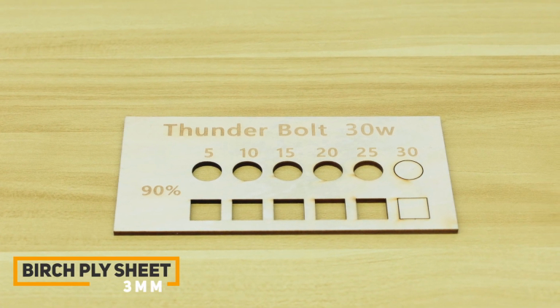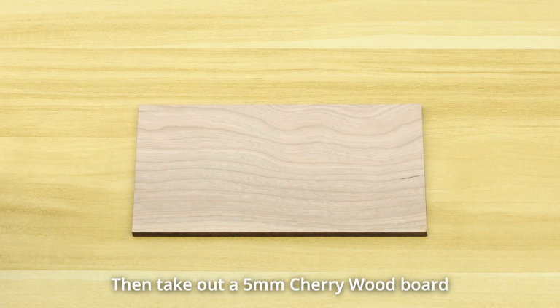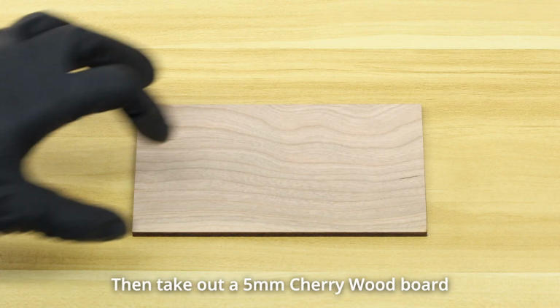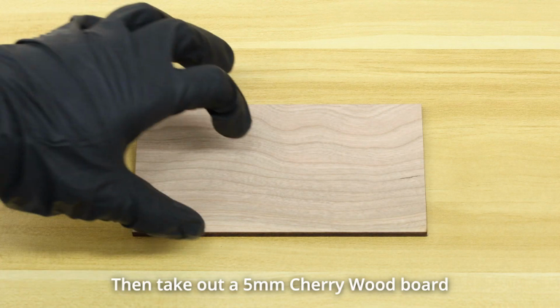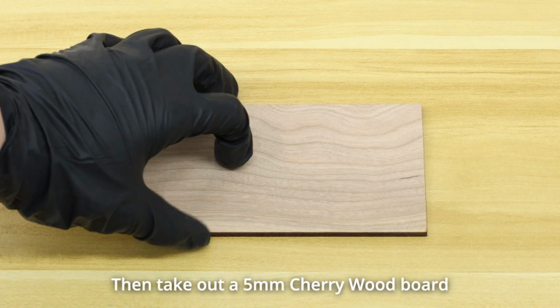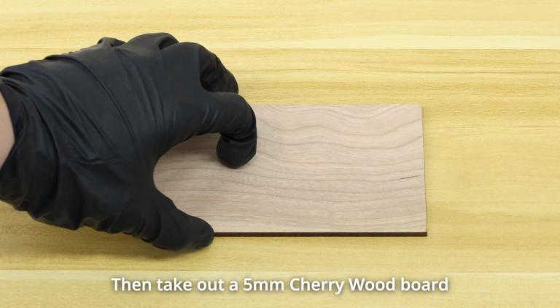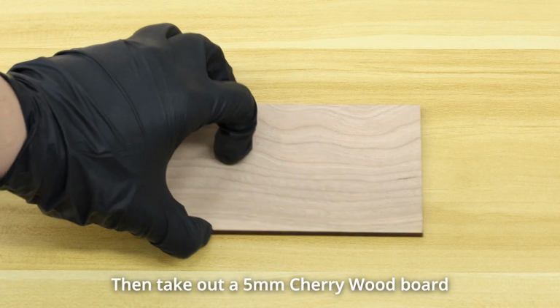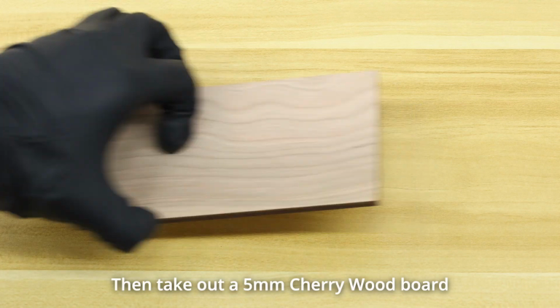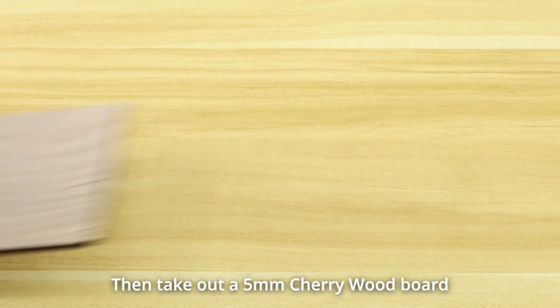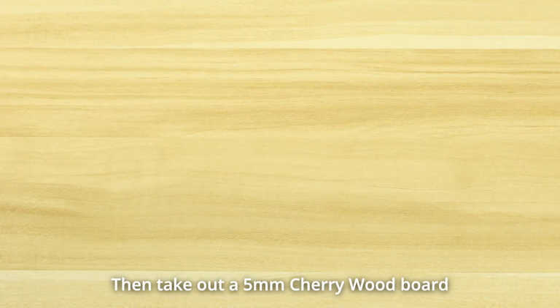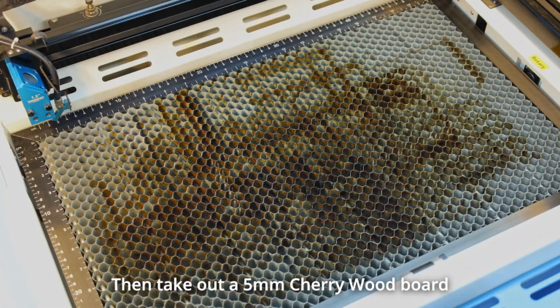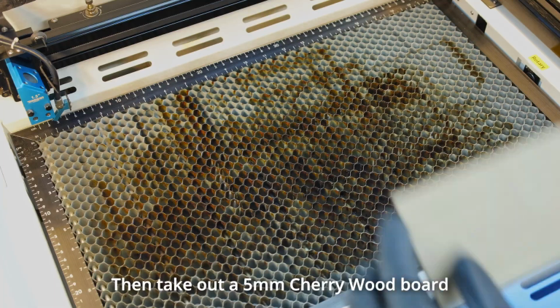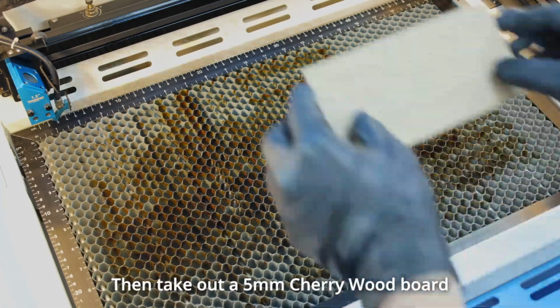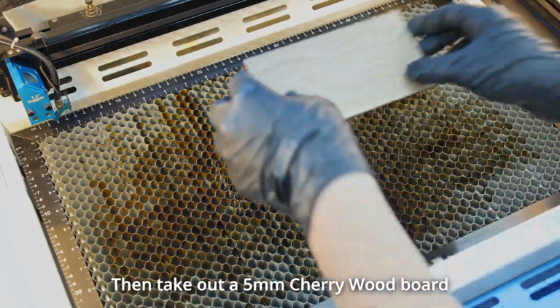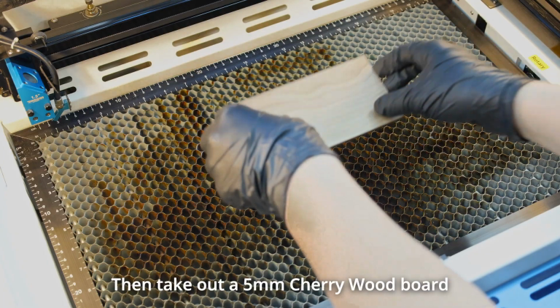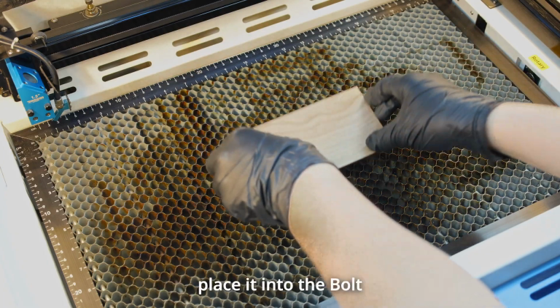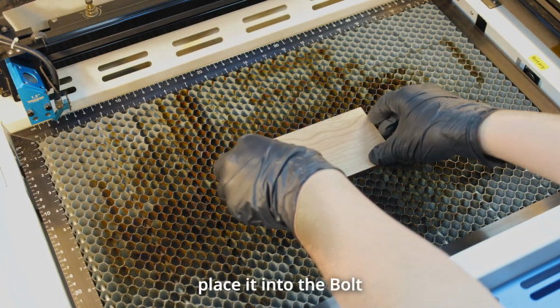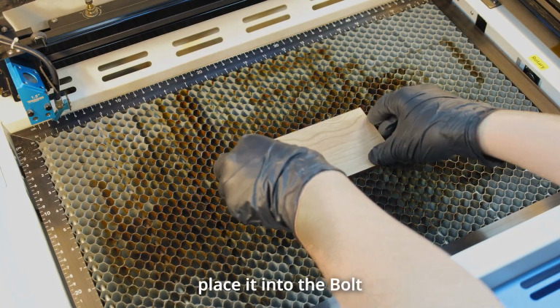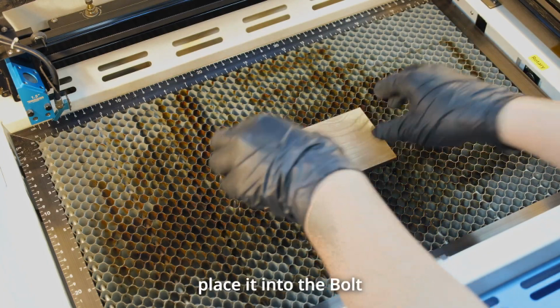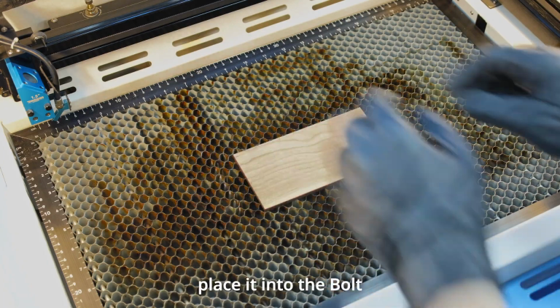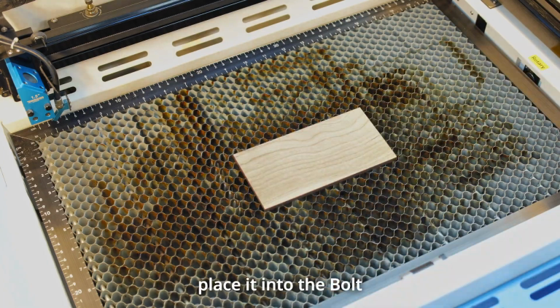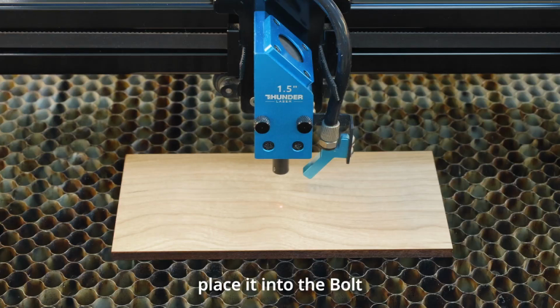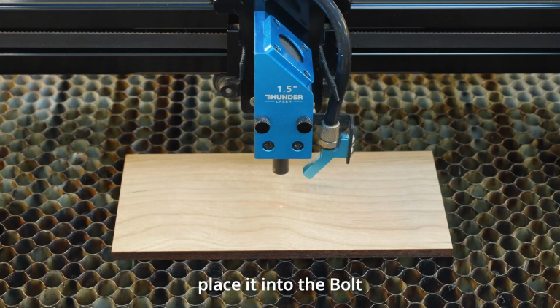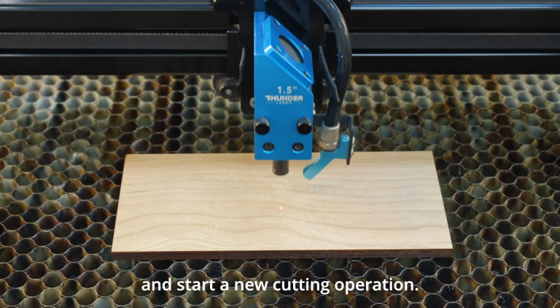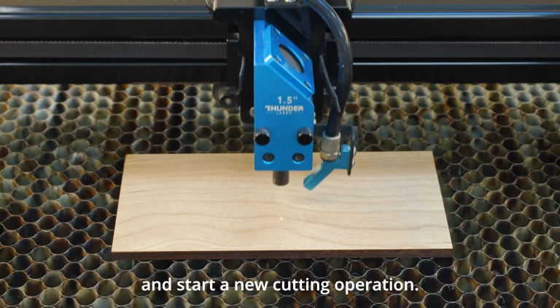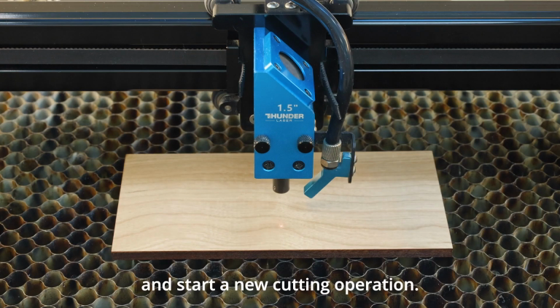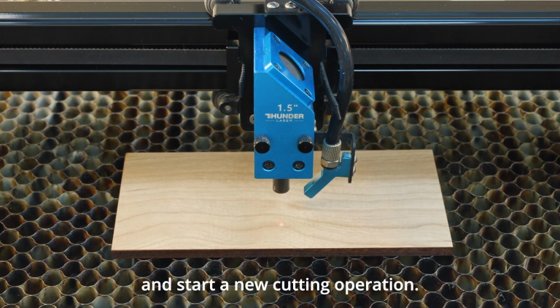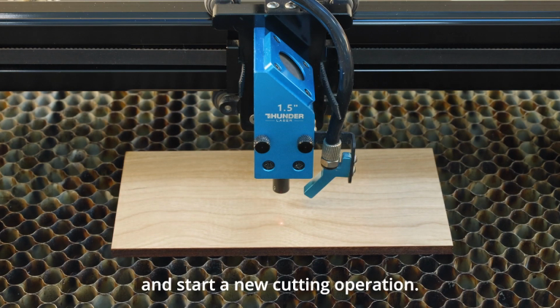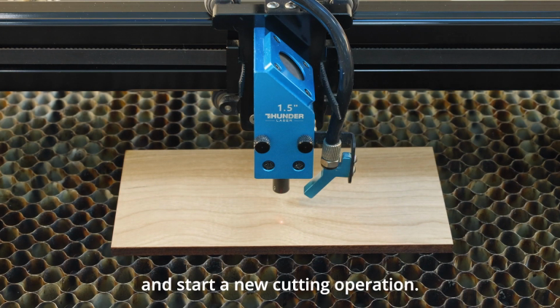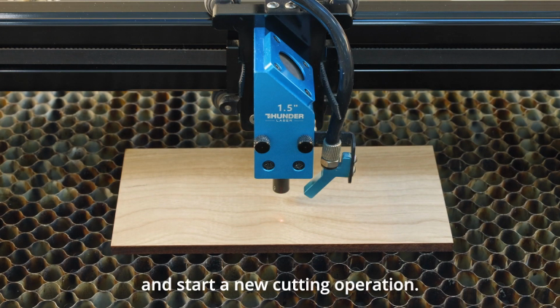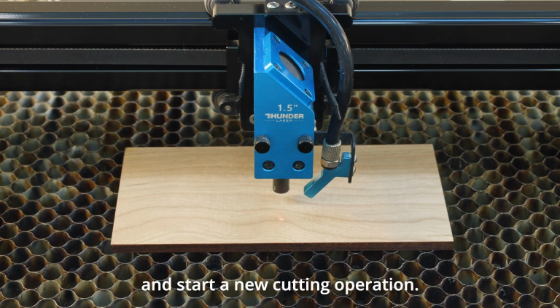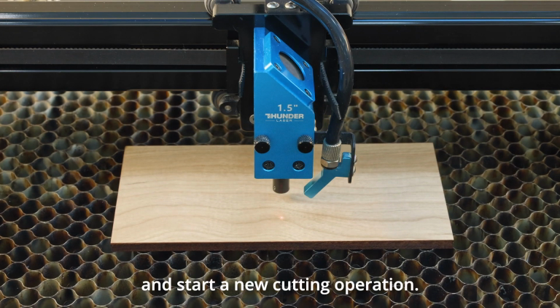Then take out a 5mm cherry wood board, place it into the bolt and start a new cutting operation.